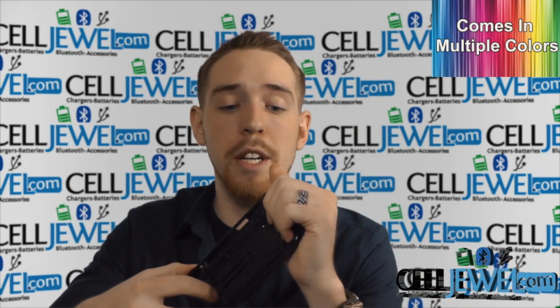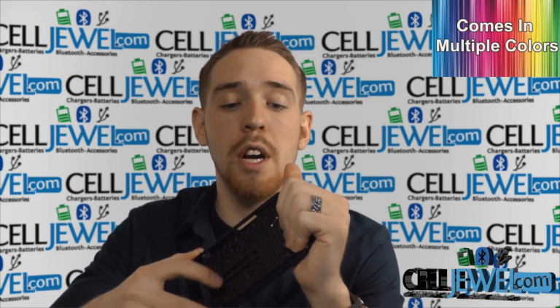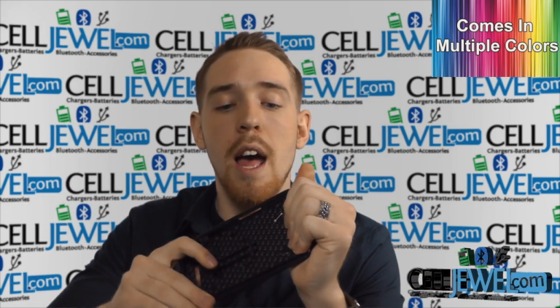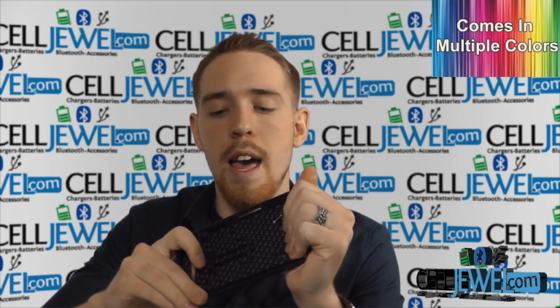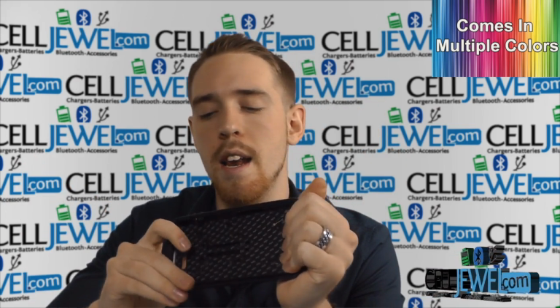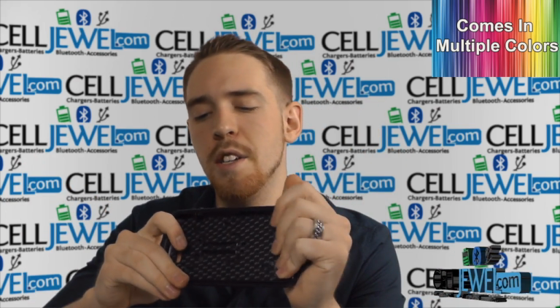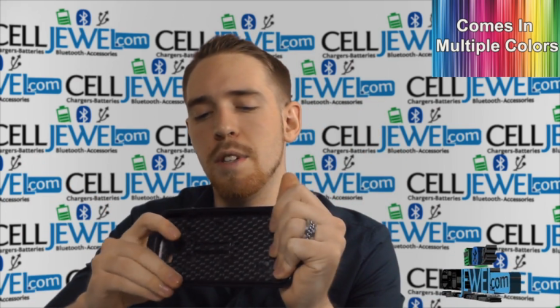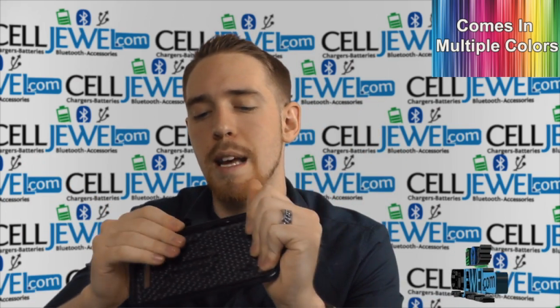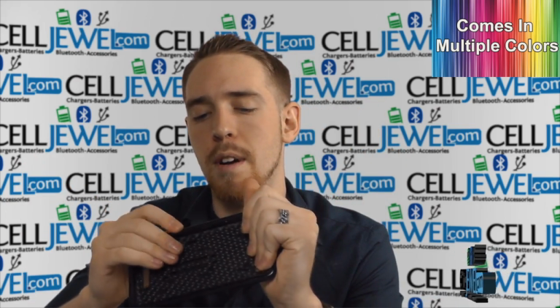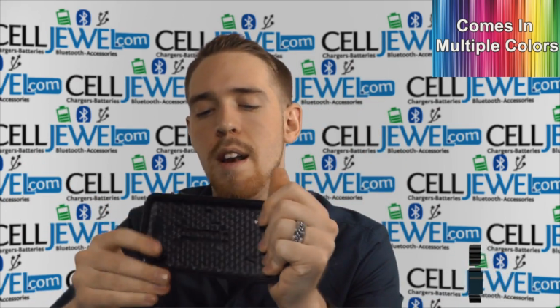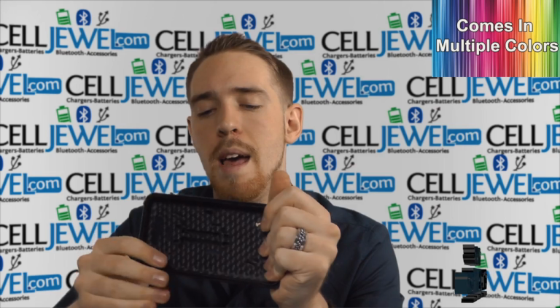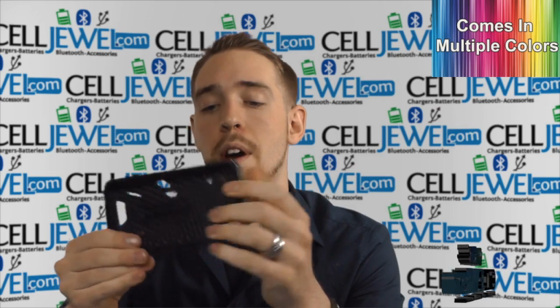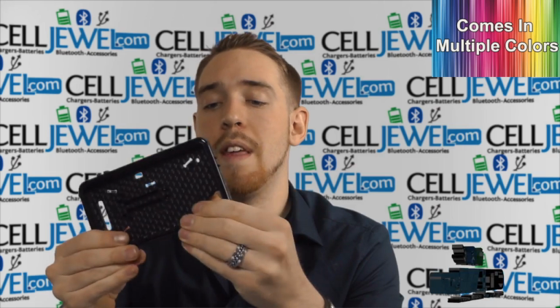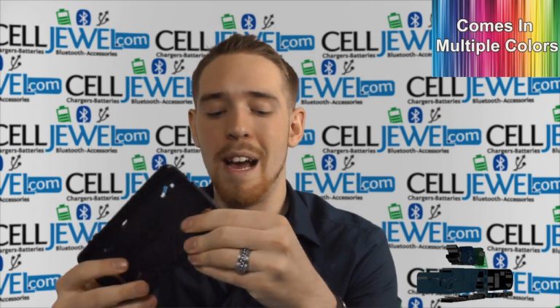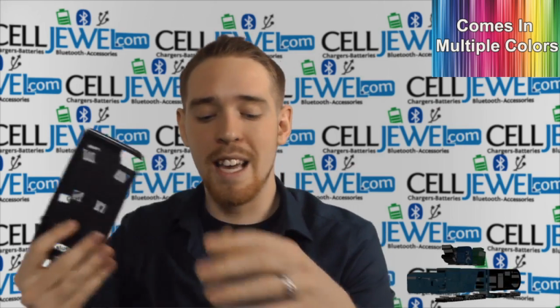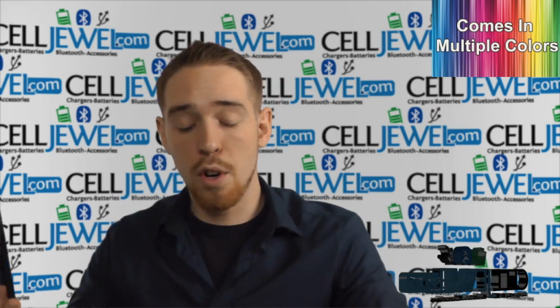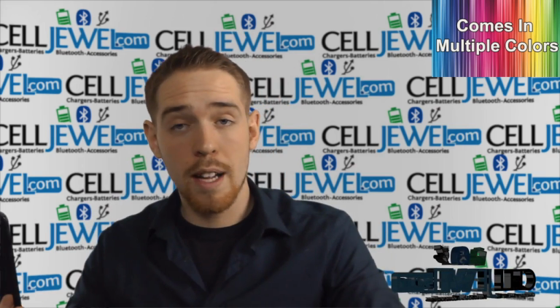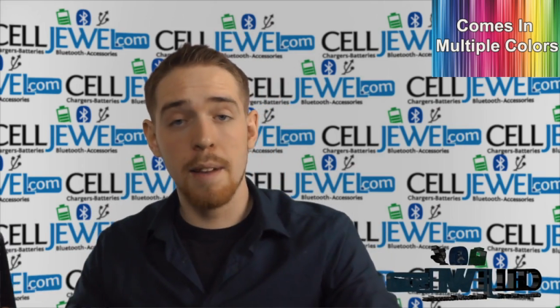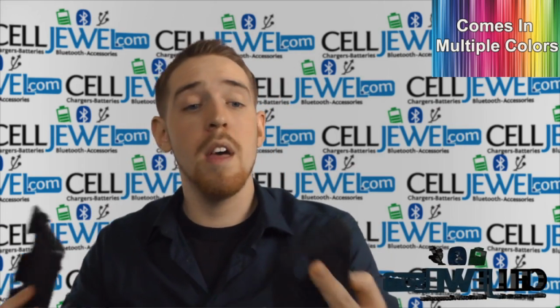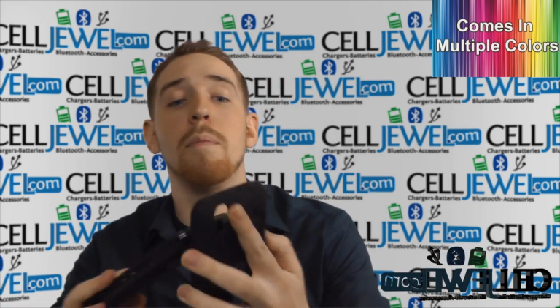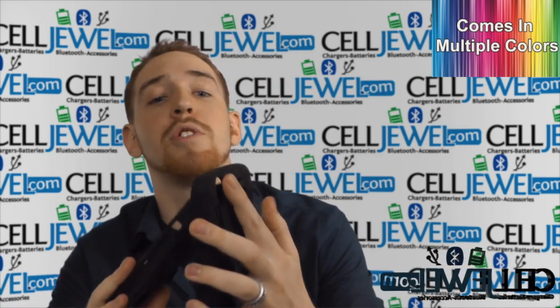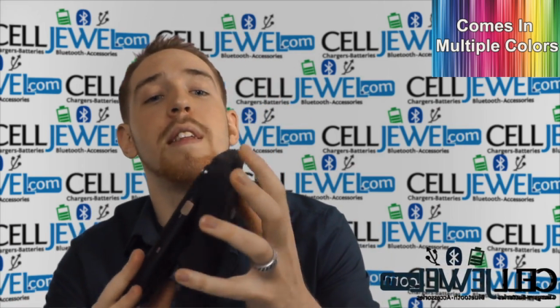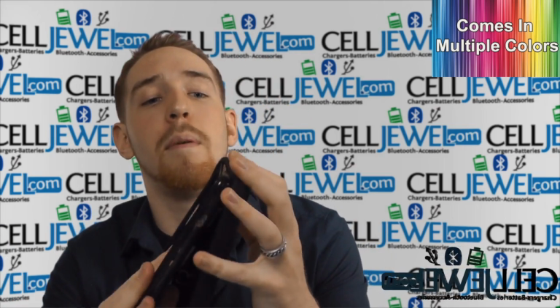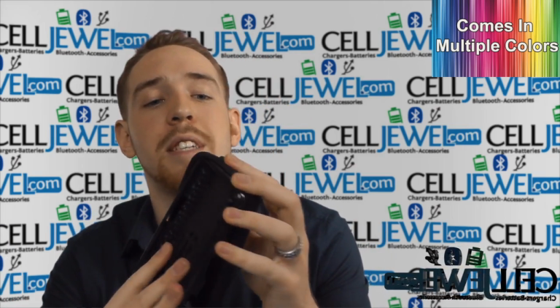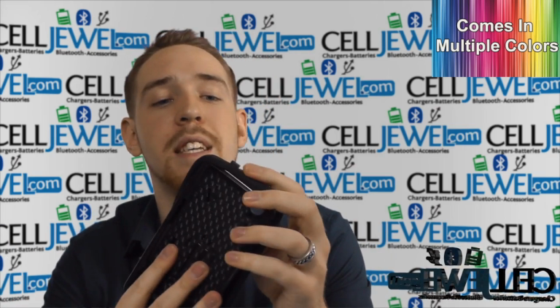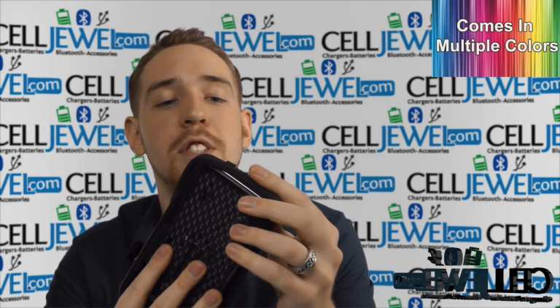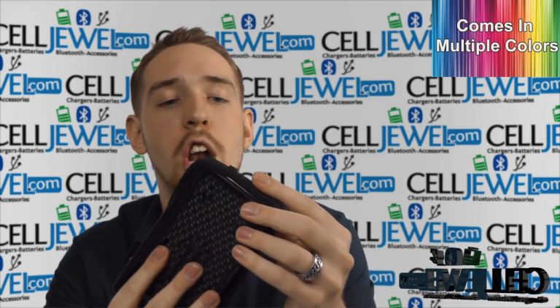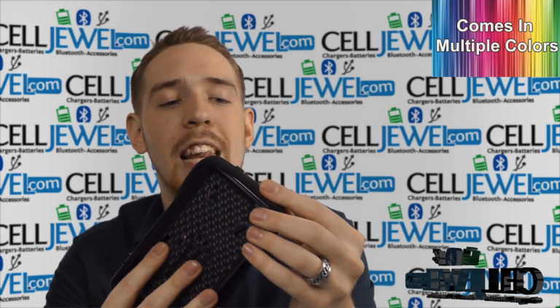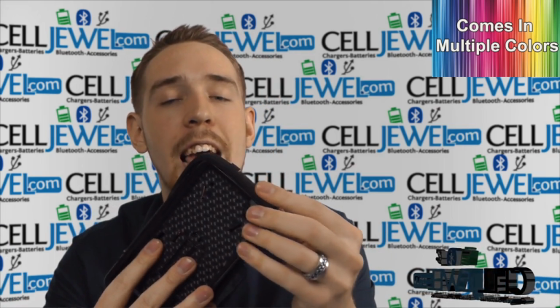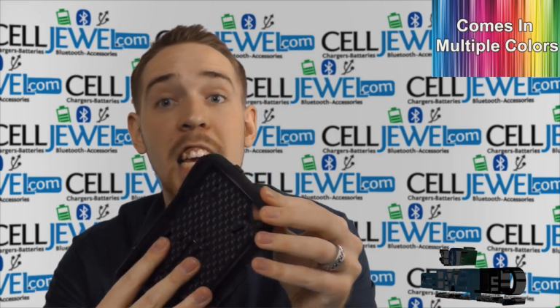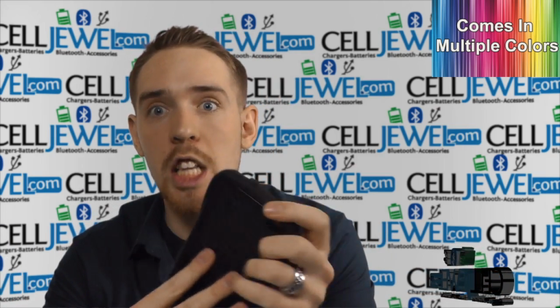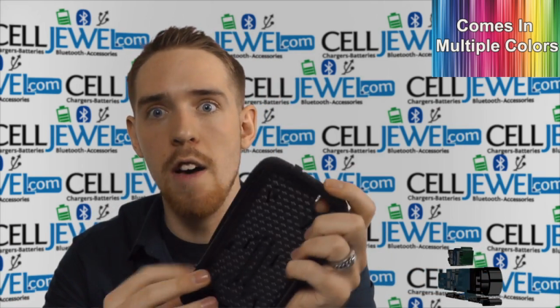You just want to snap it on and put everything back together correctly. You want to make sure that the rubberized casing fits on like a glove.